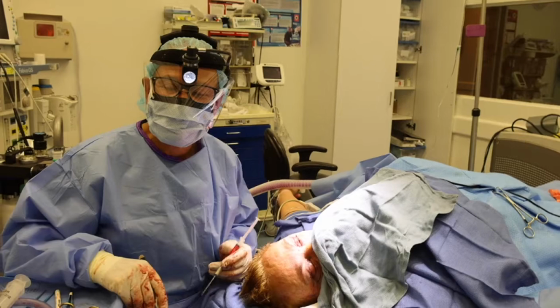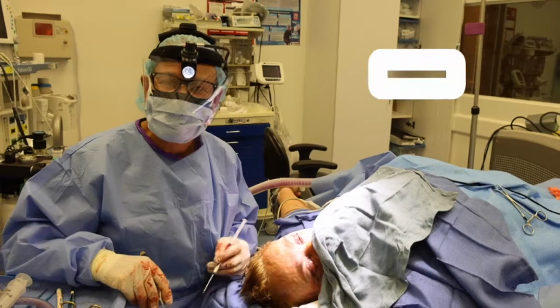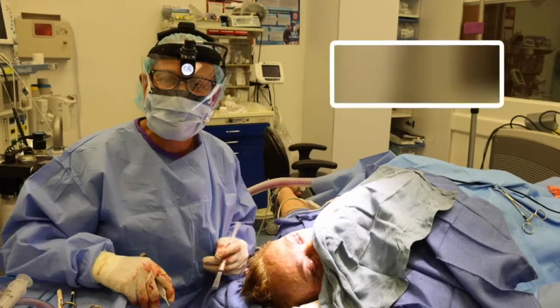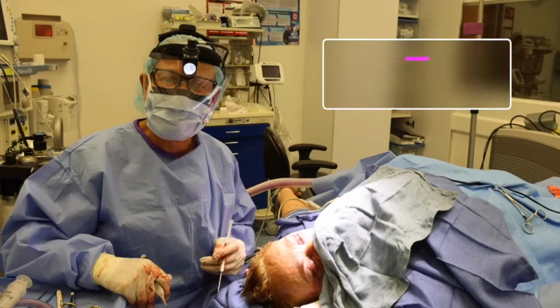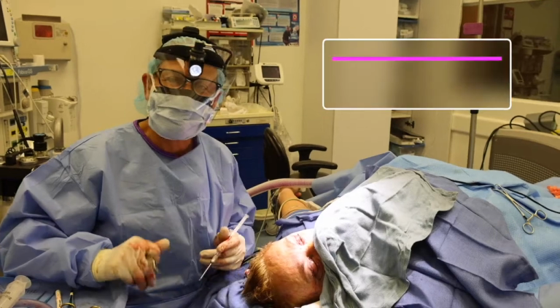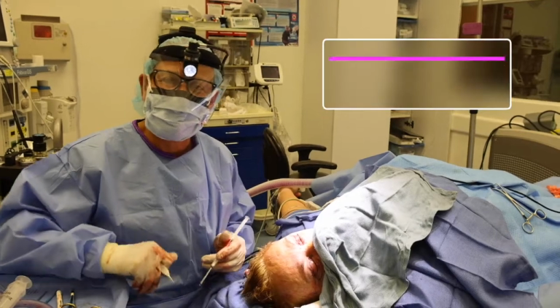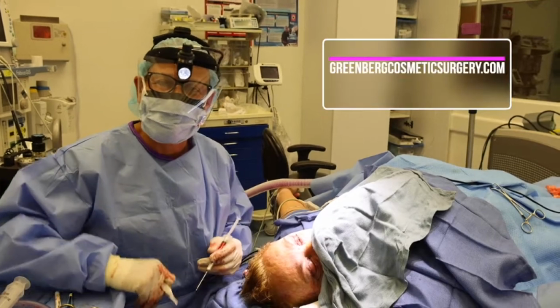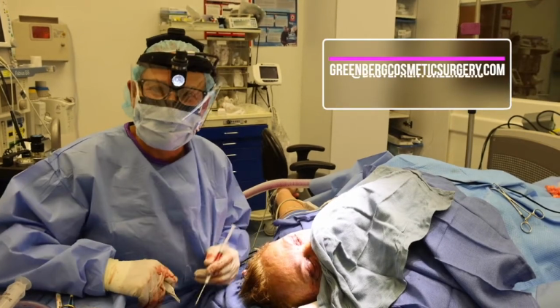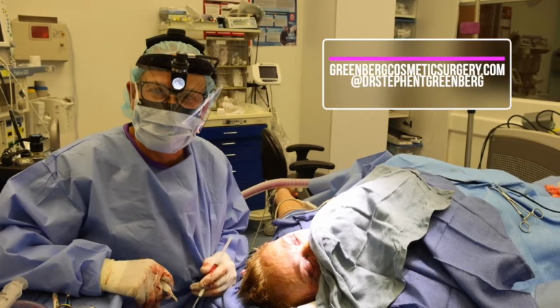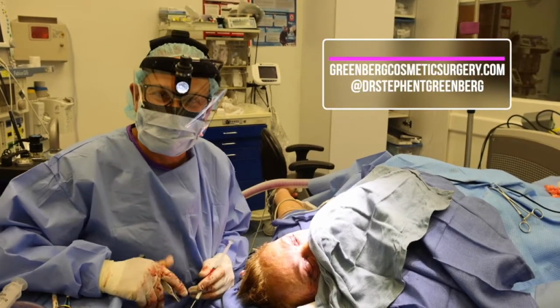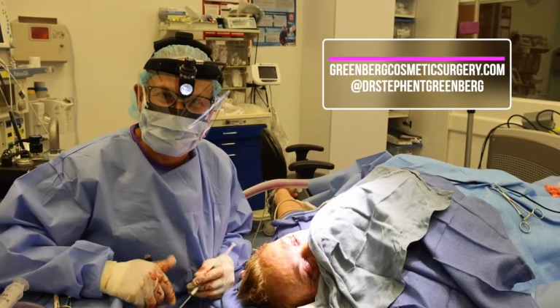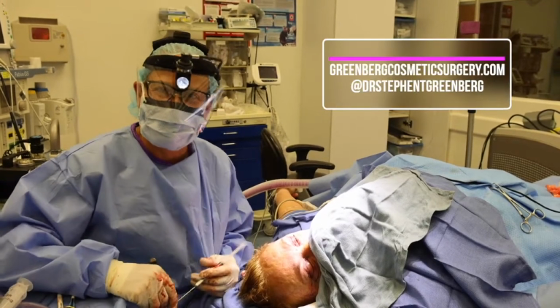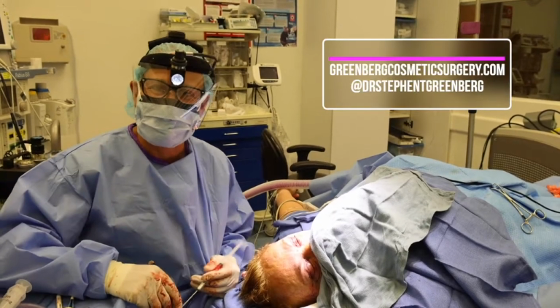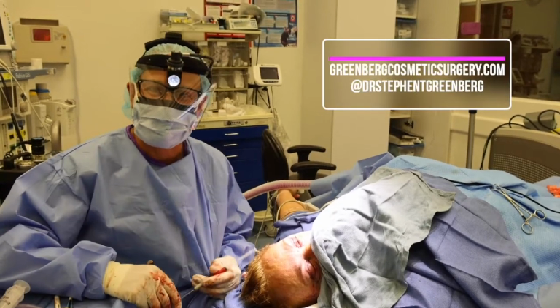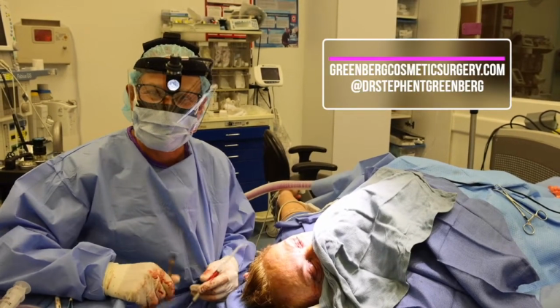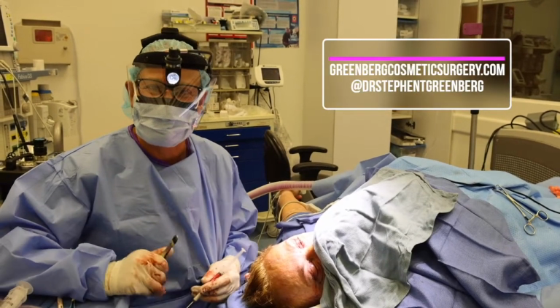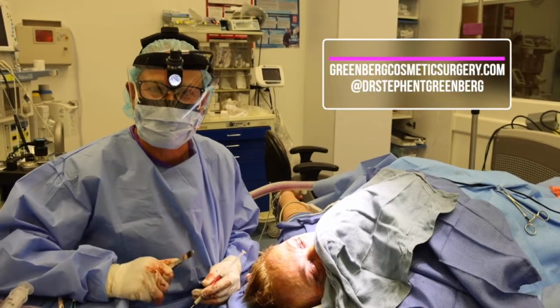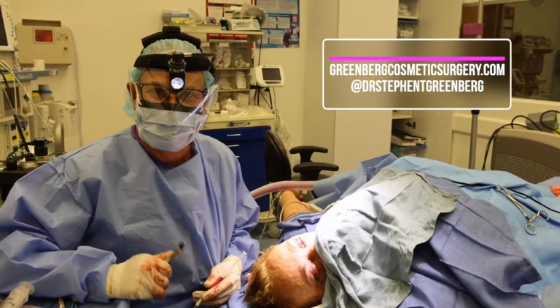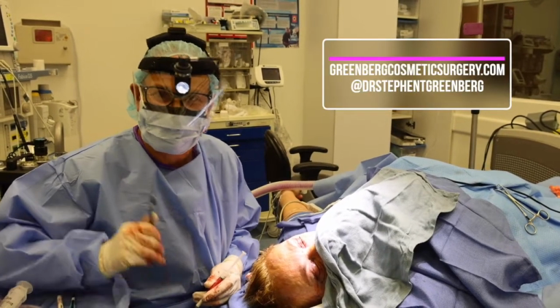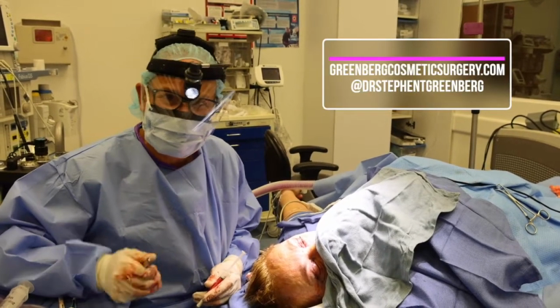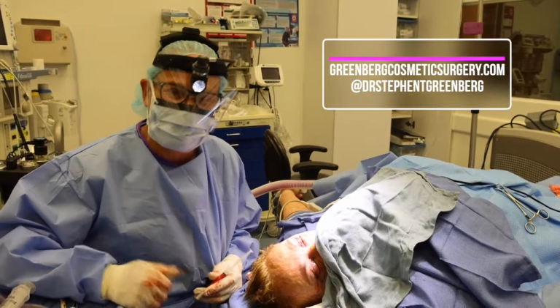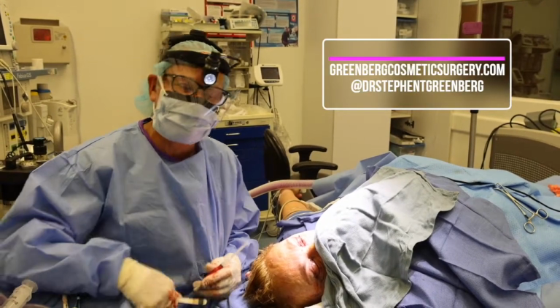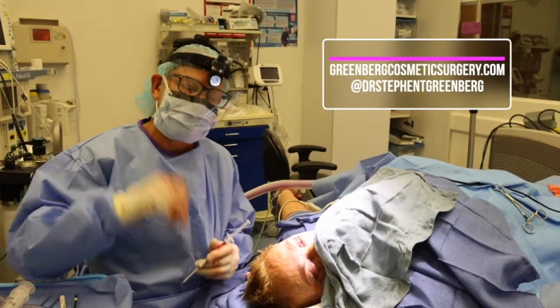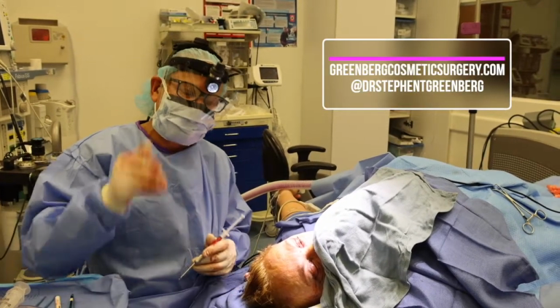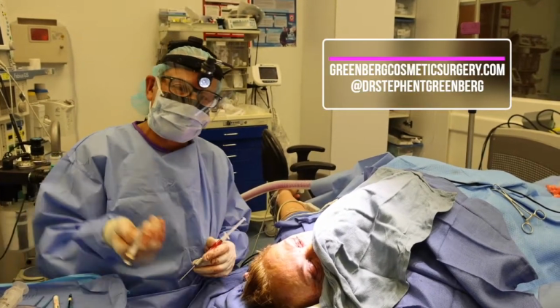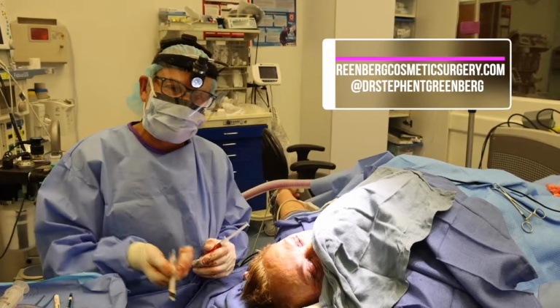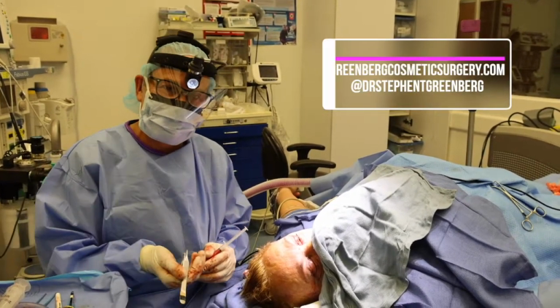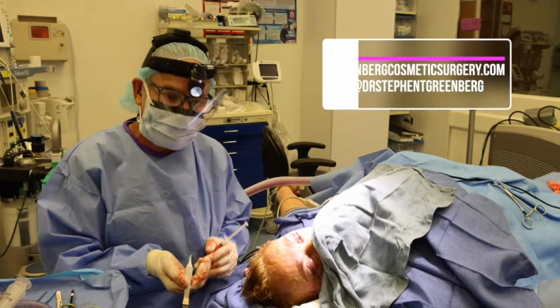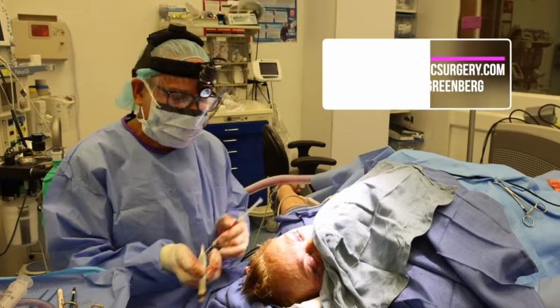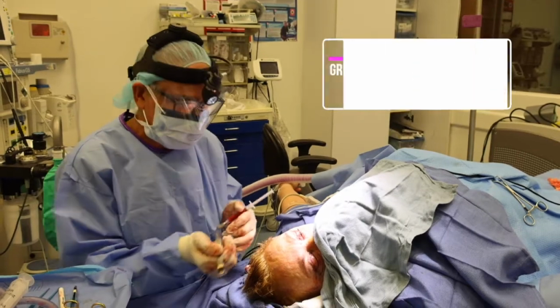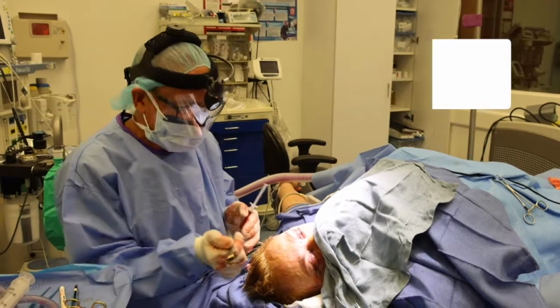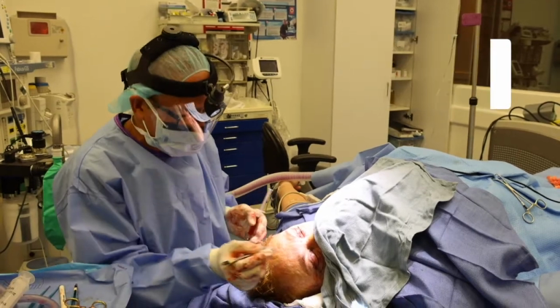Hi guys, Dr. Steven Greenberg here. I'm going to show you a facelift and an upper and lower eyelid lift.